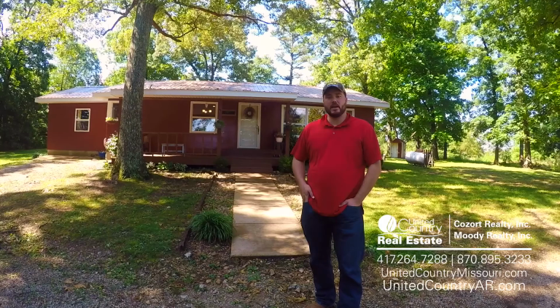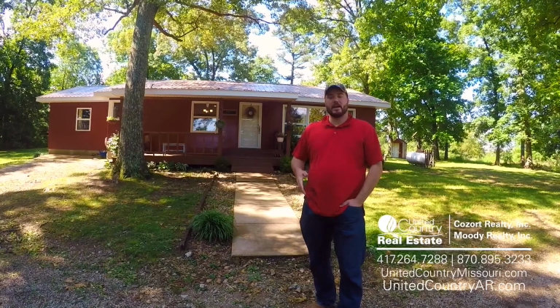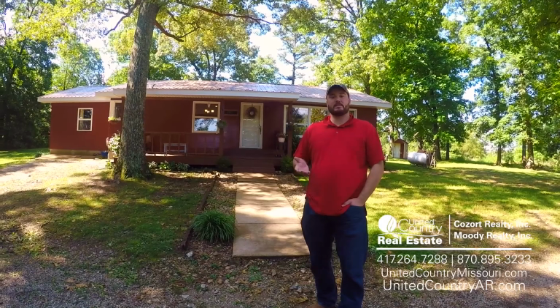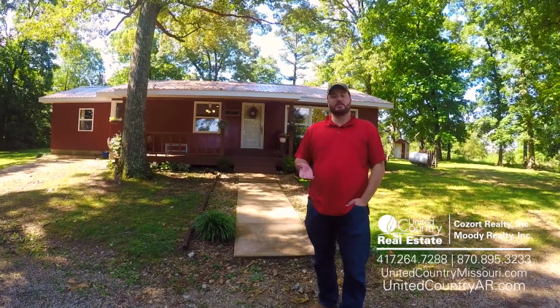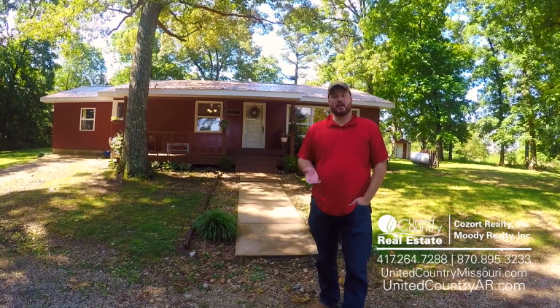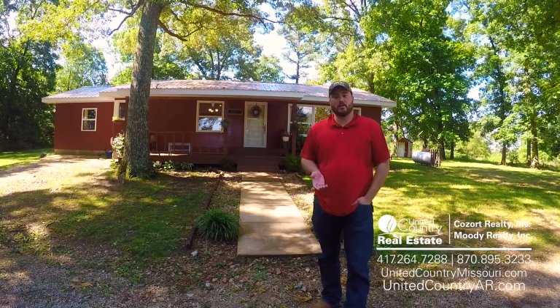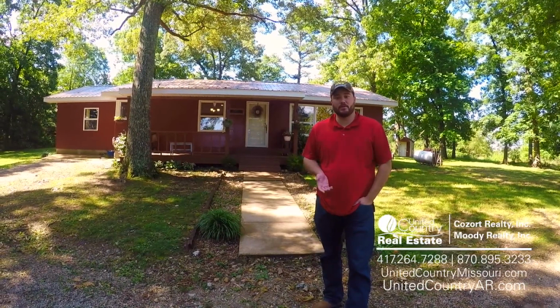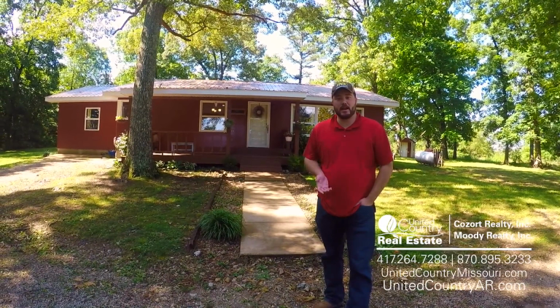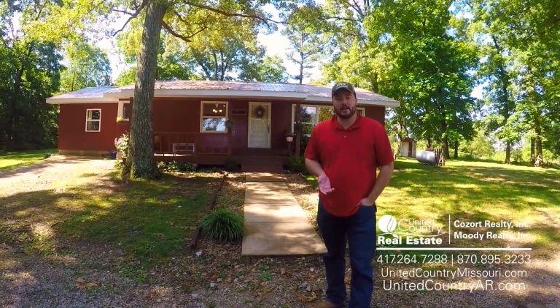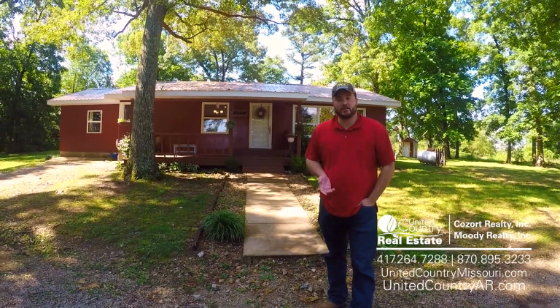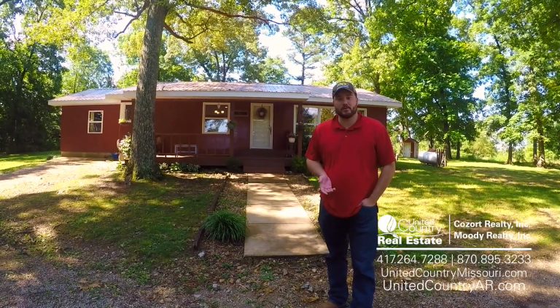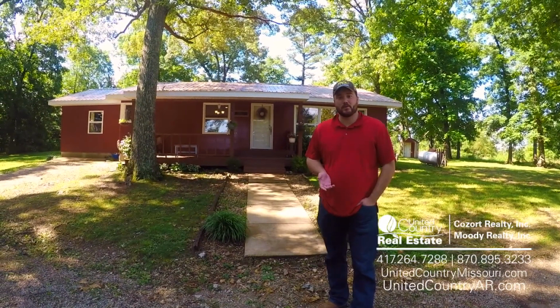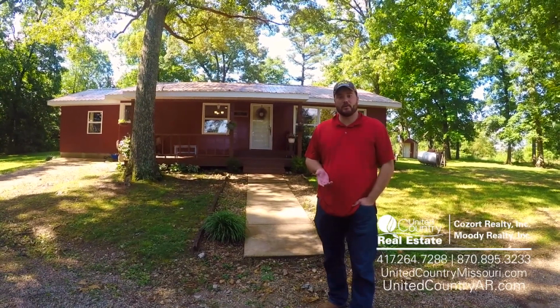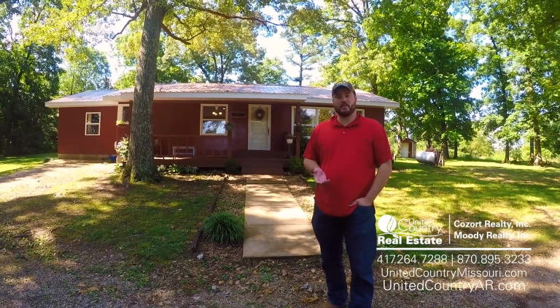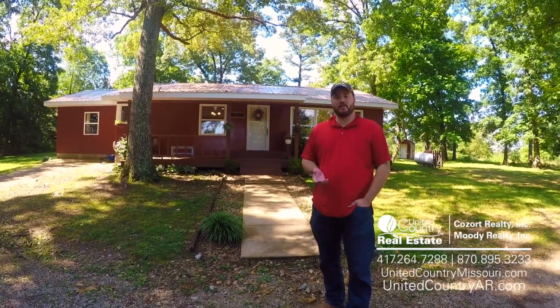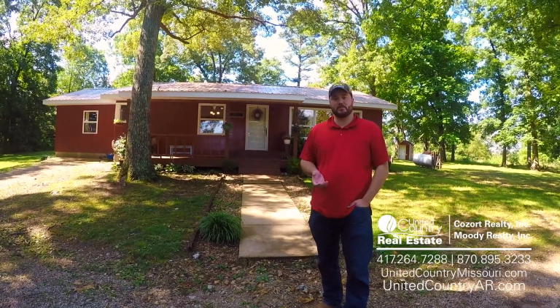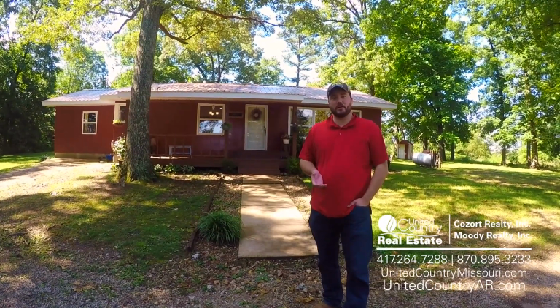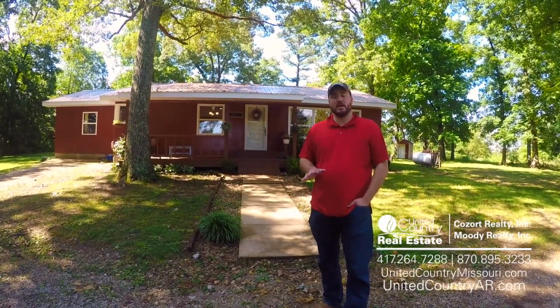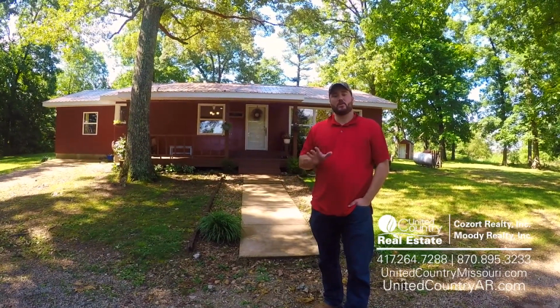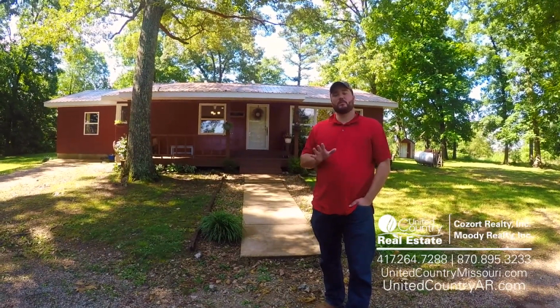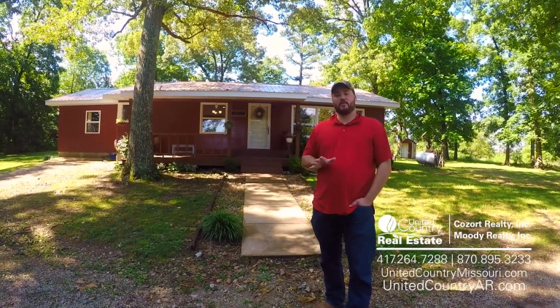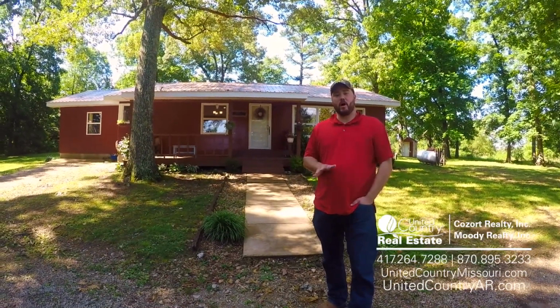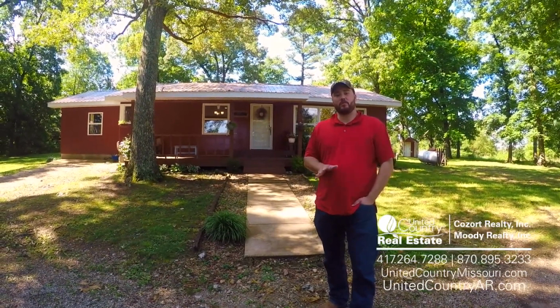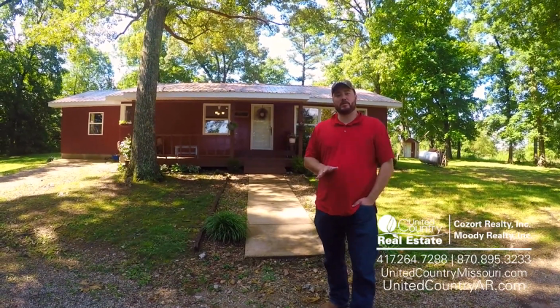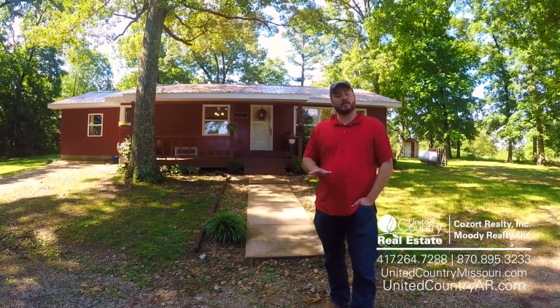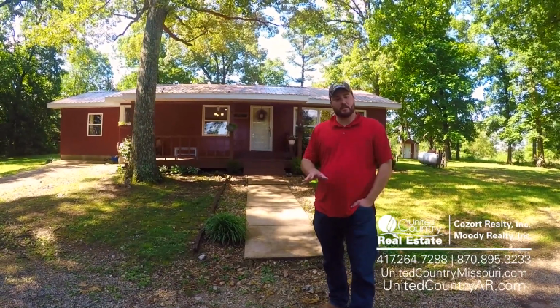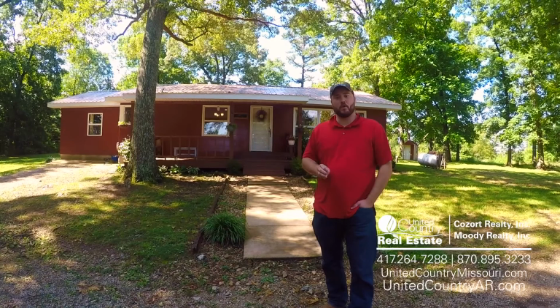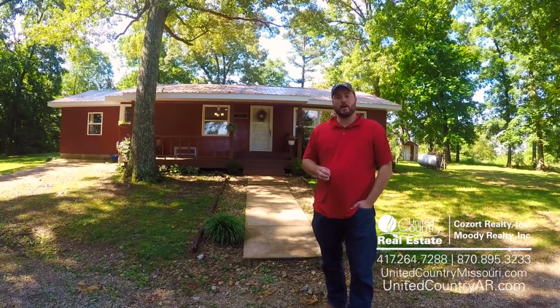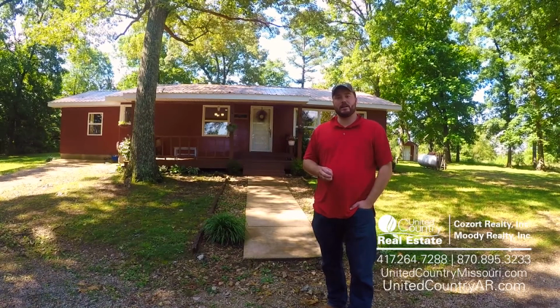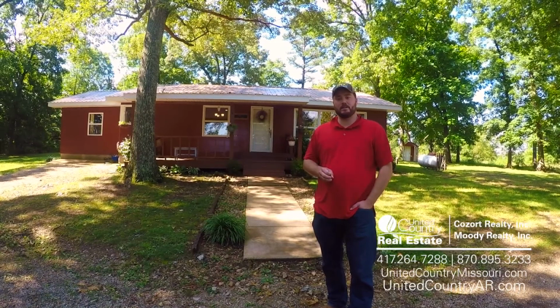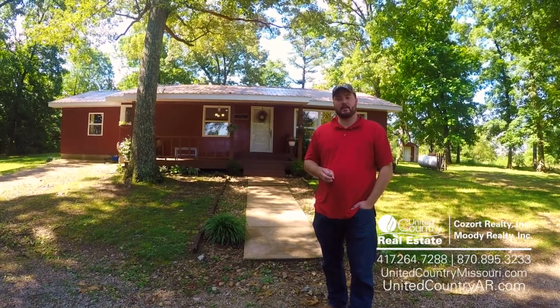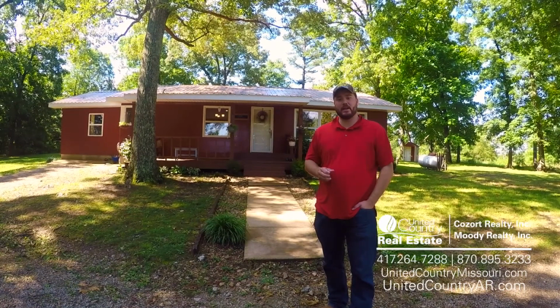Hey guys, this is Jake Lawrence with United Country Consult Realty in Thayer, Missouri. We're in beautiful Alton, Missouri, just a few miles out of town today.